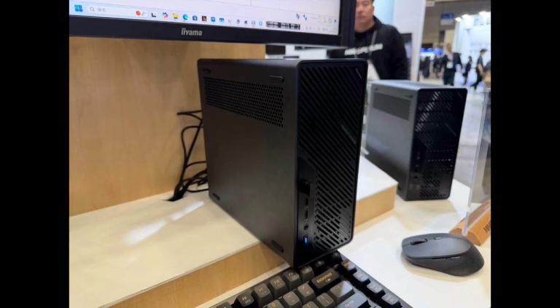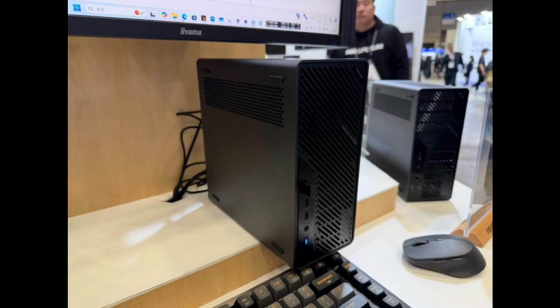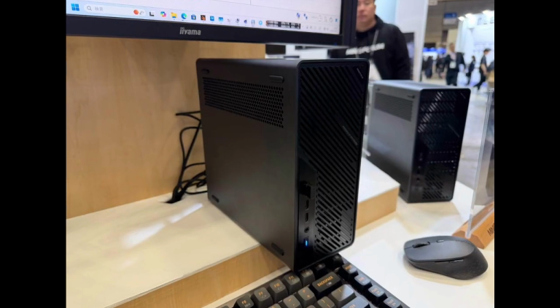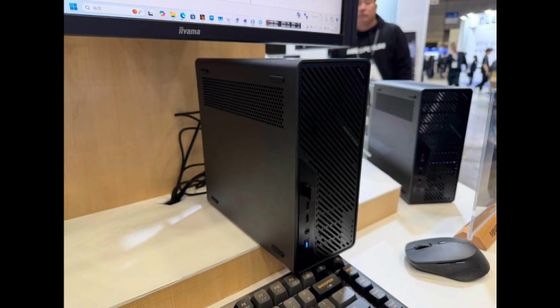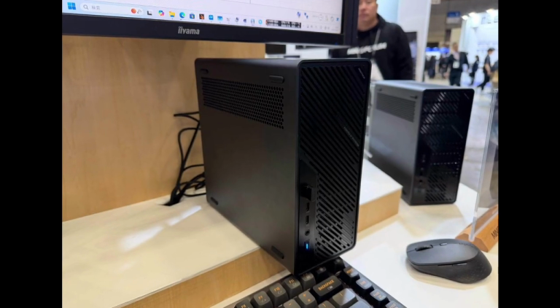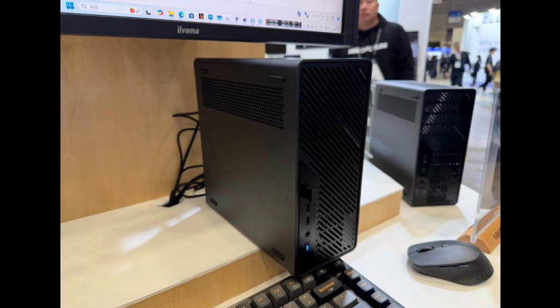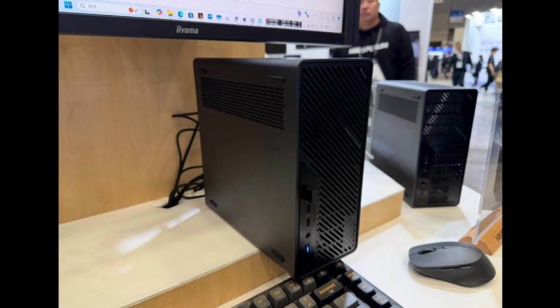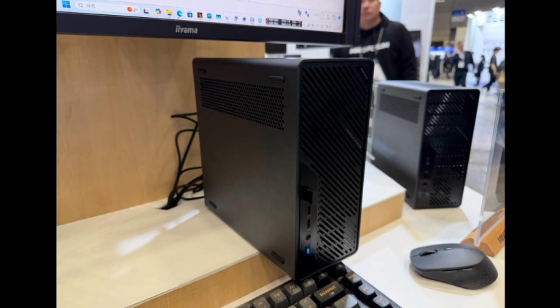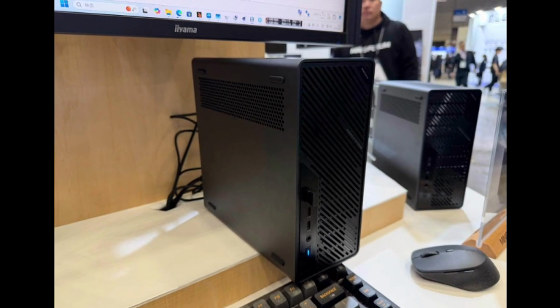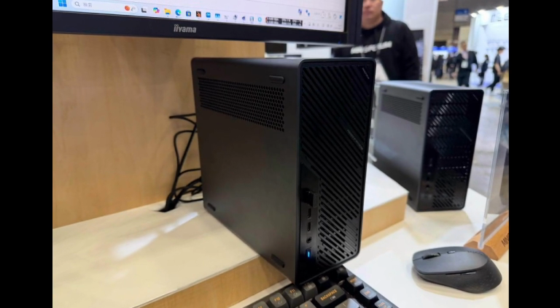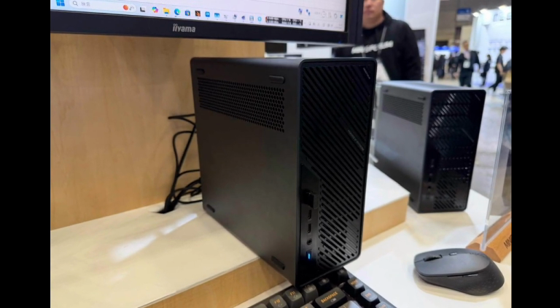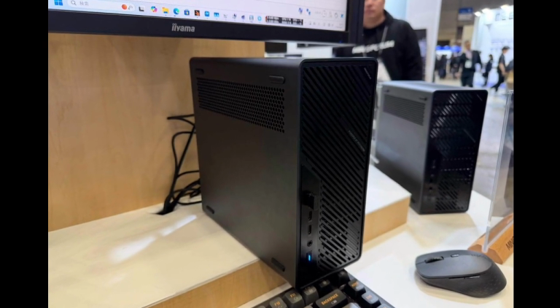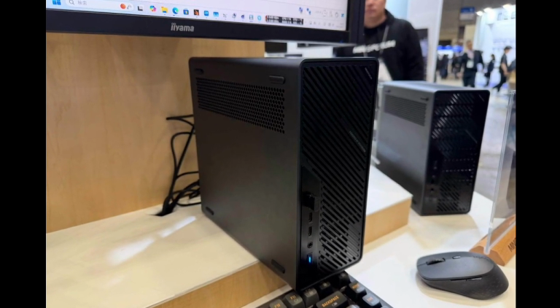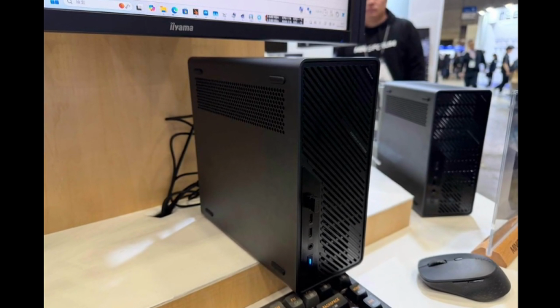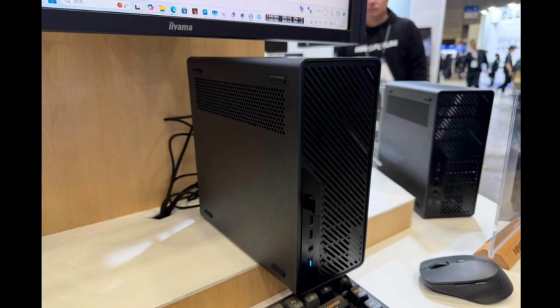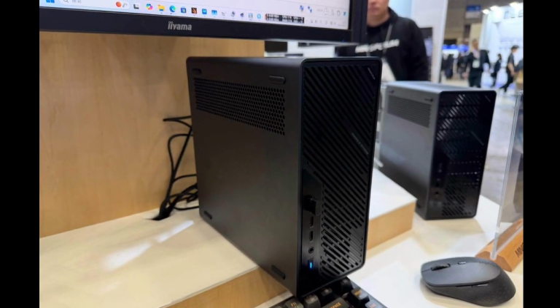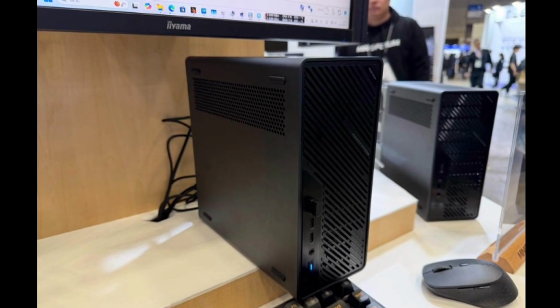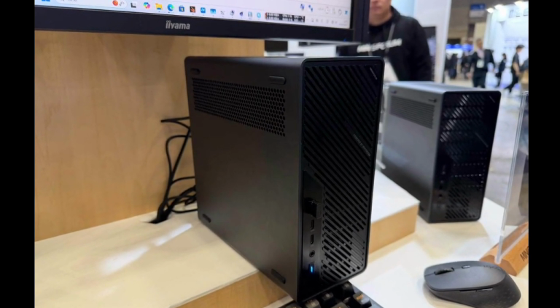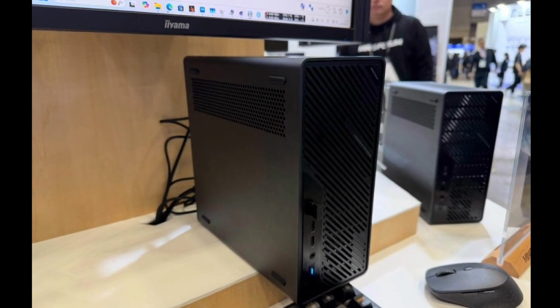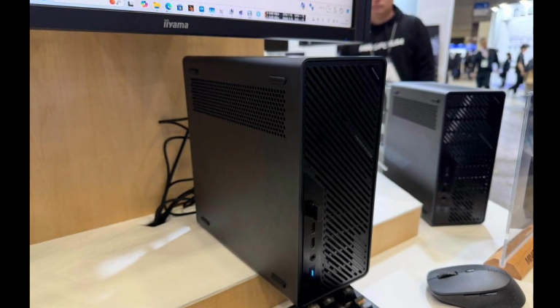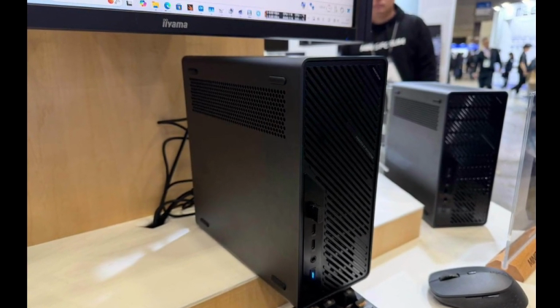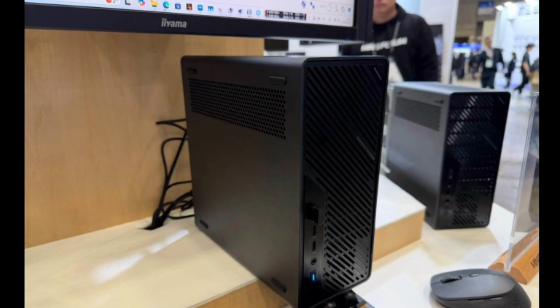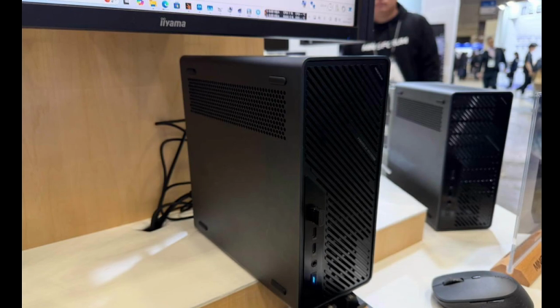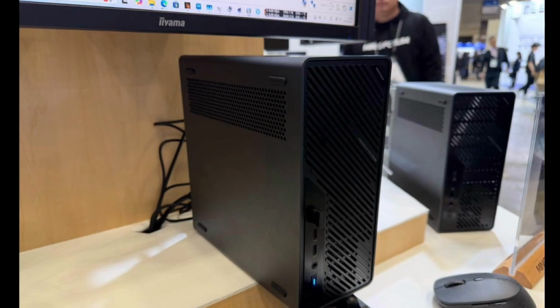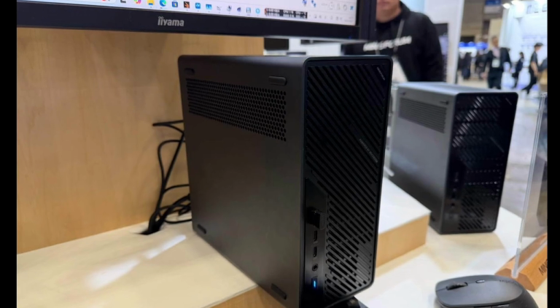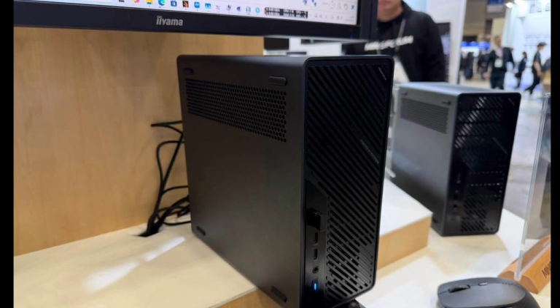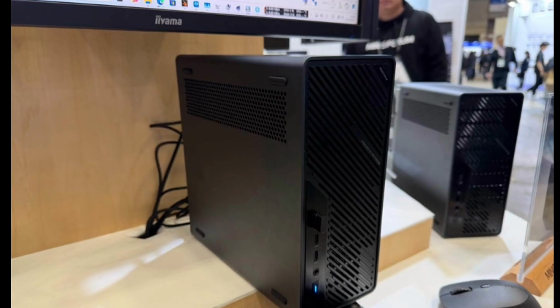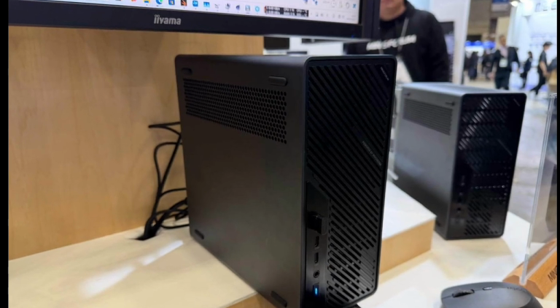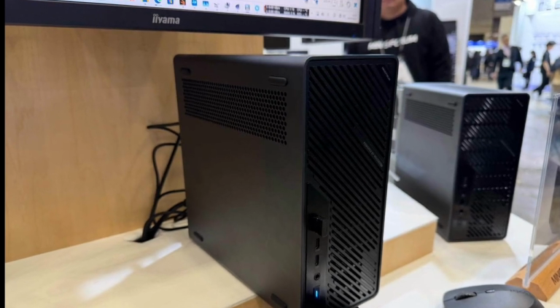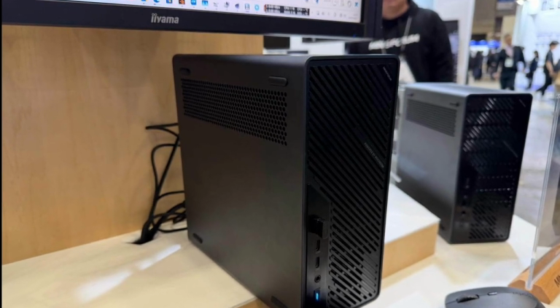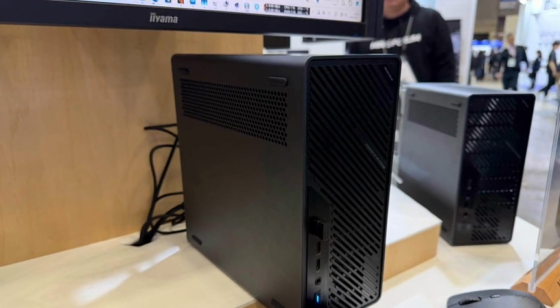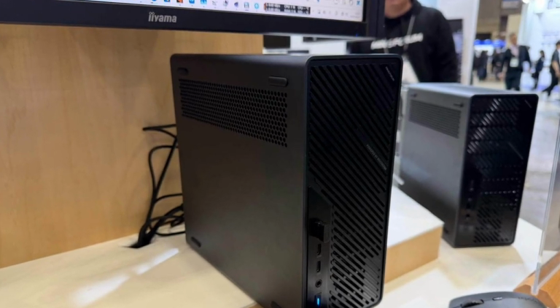As PC Watch notes, the hardware contained within the MS-02 Ultra makes it more of a mini-server than a conventional mini-PC or an SFF workstation.